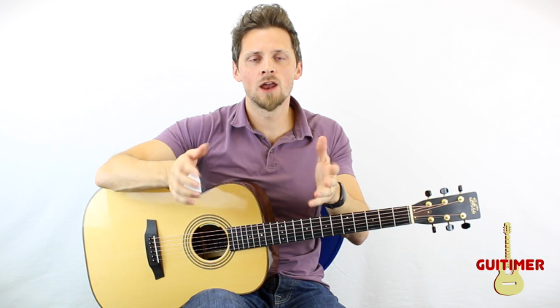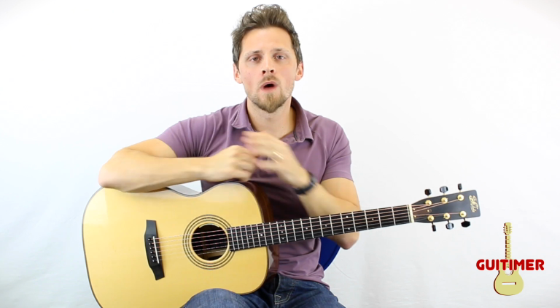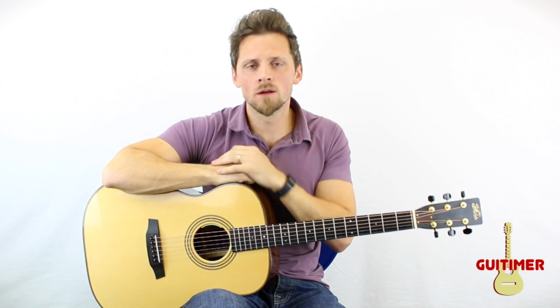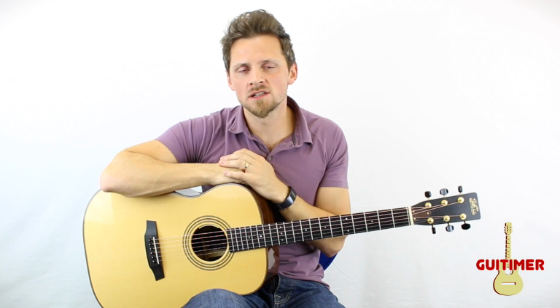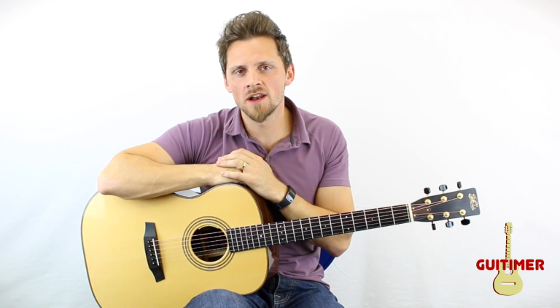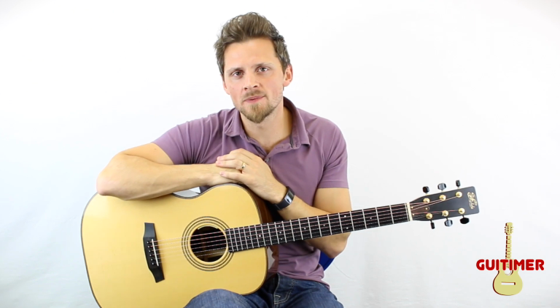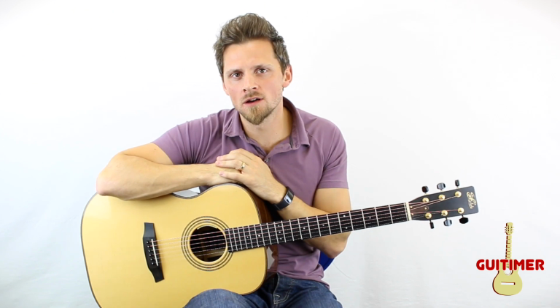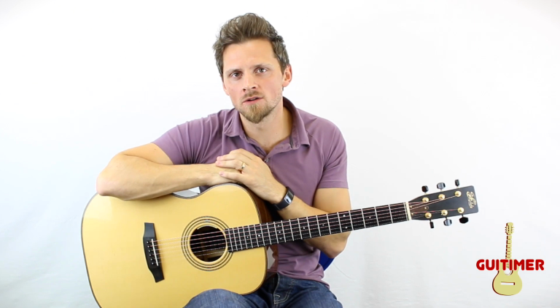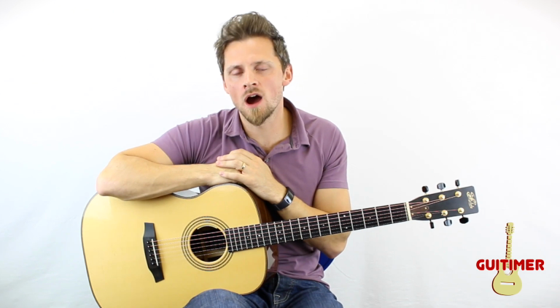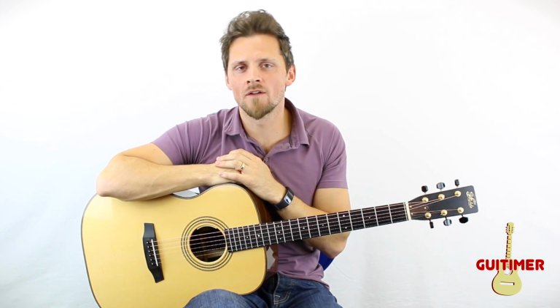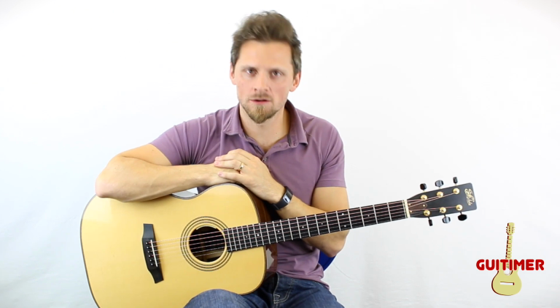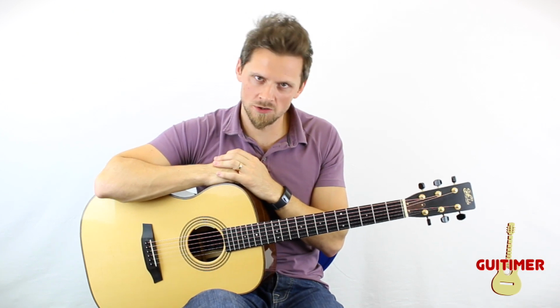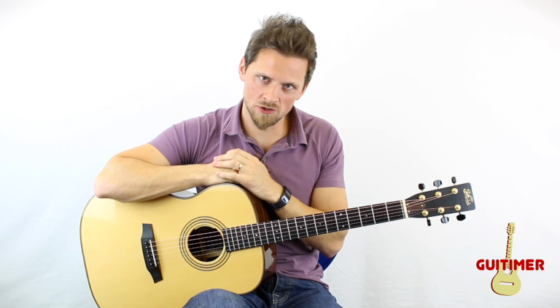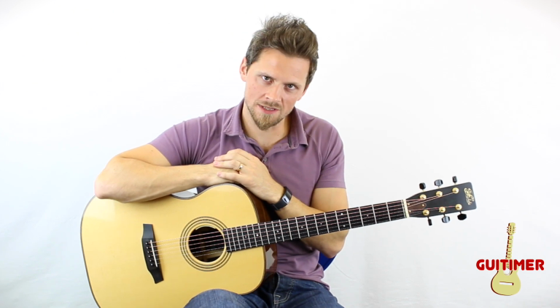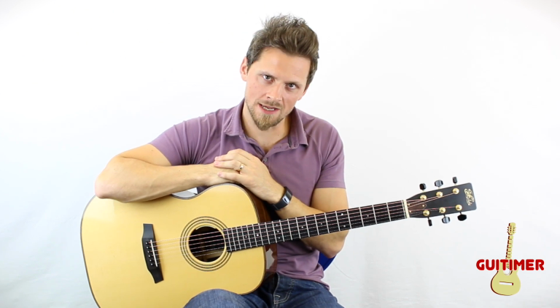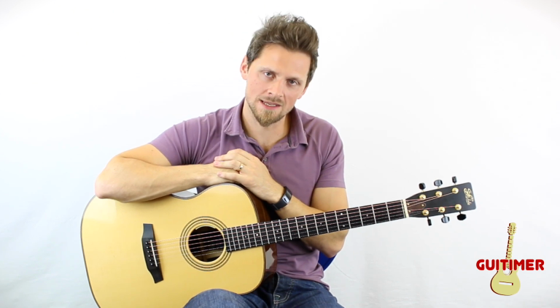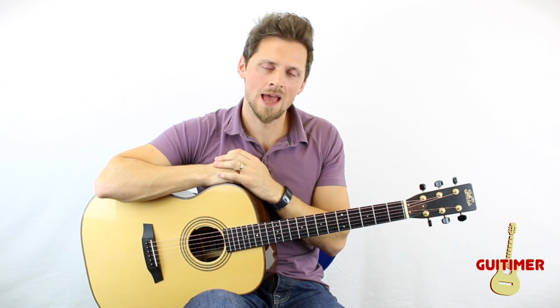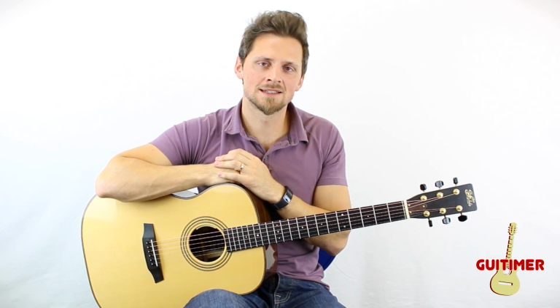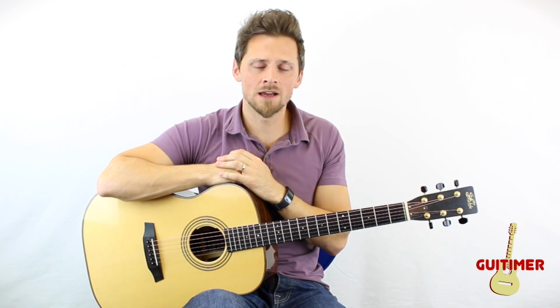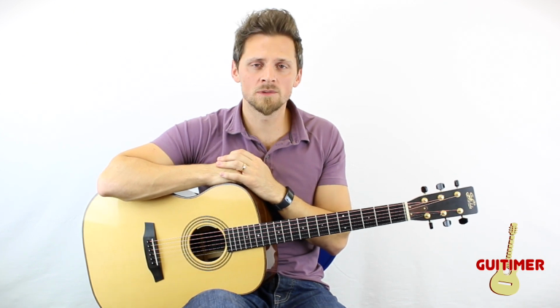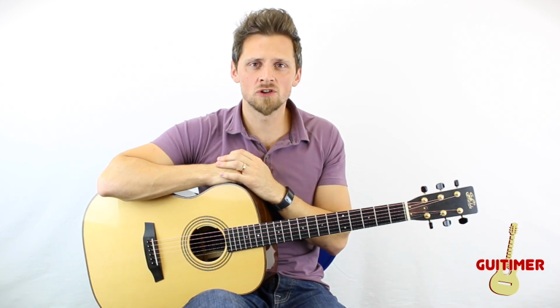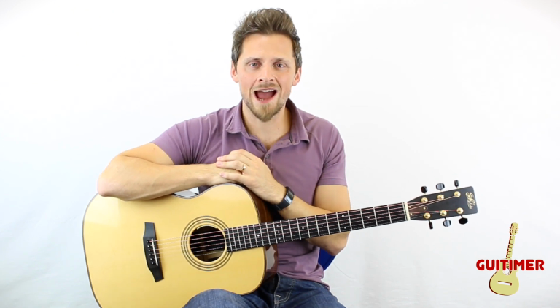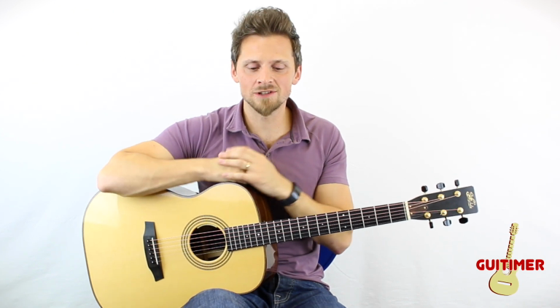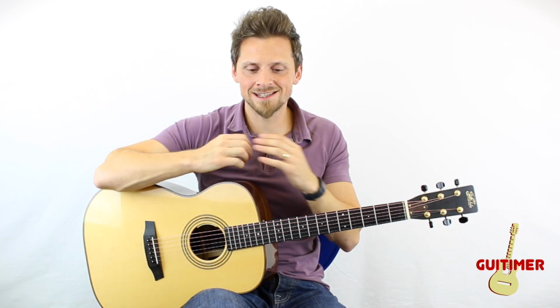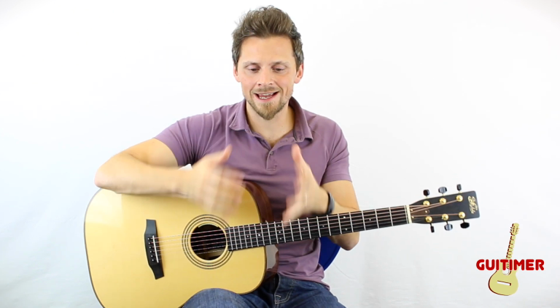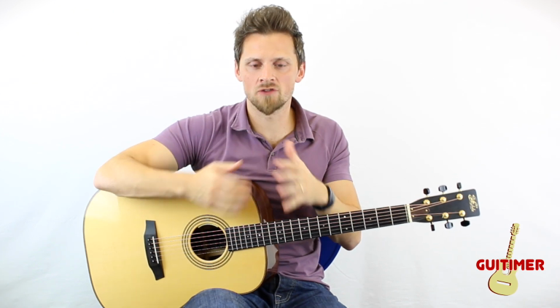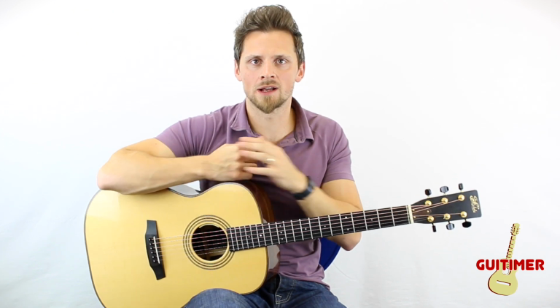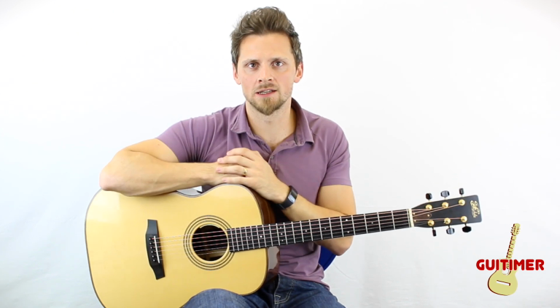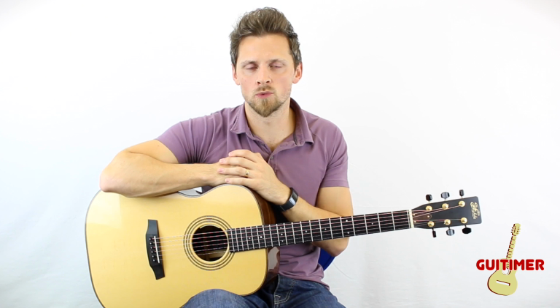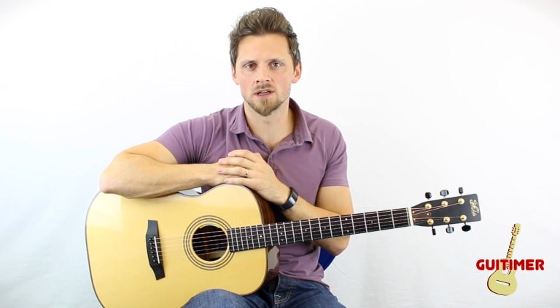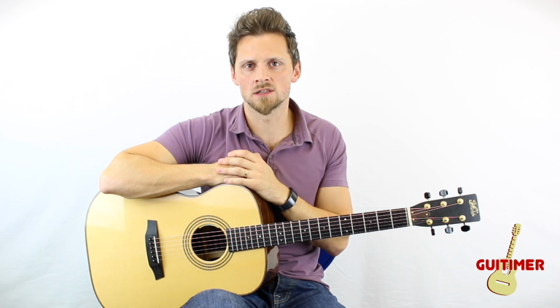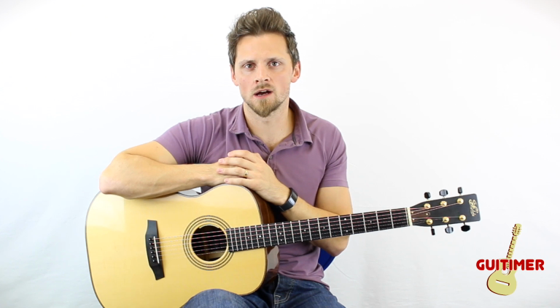Hello and welcome to another episode of How To Tuesdays. Today I'm going to be showing you how to sit correctly with your guitar.